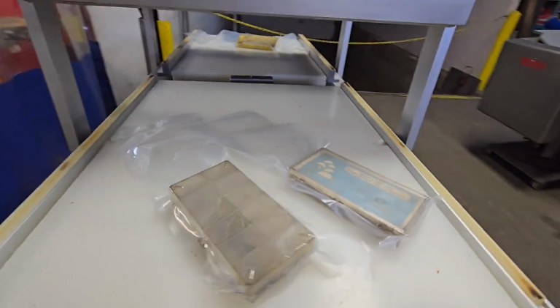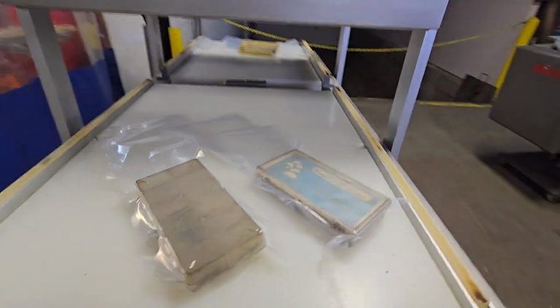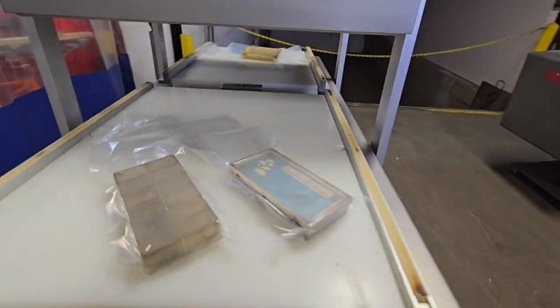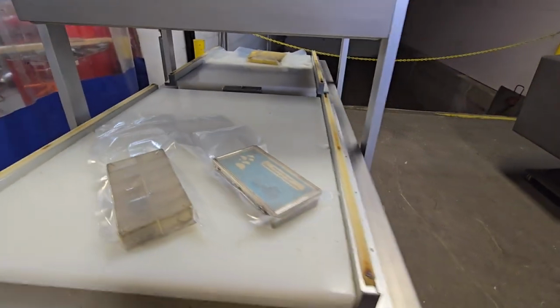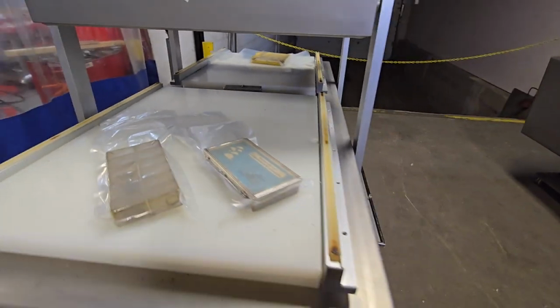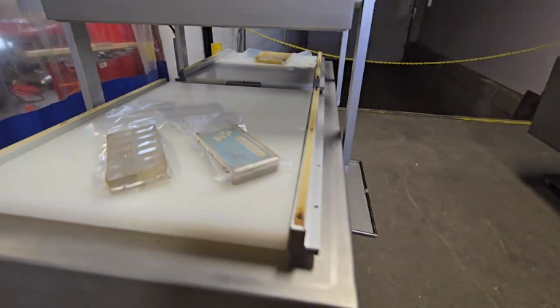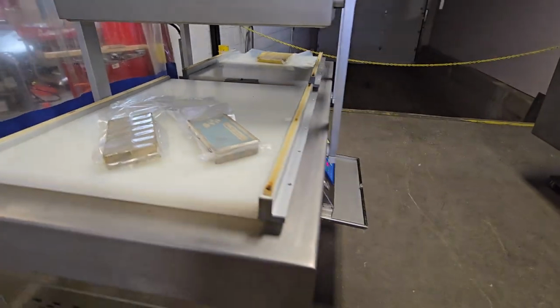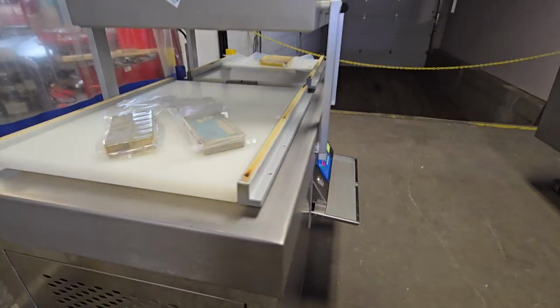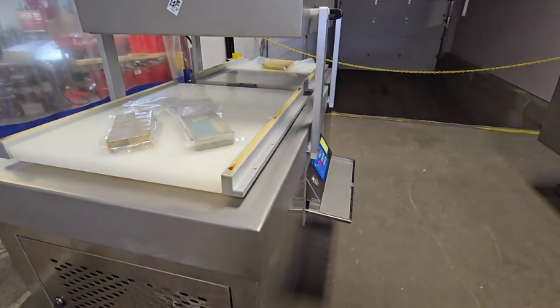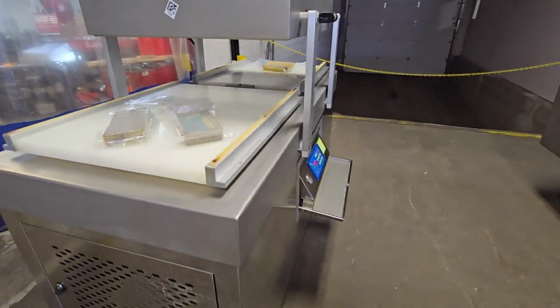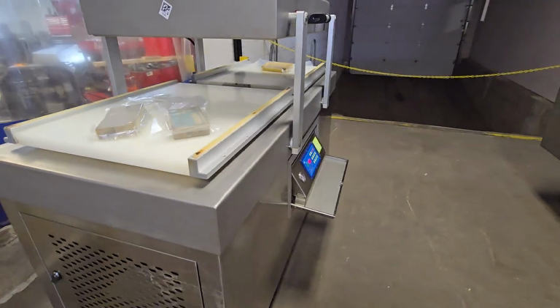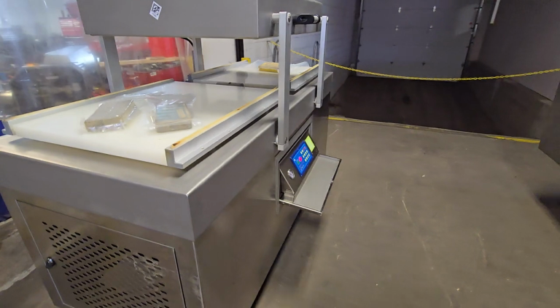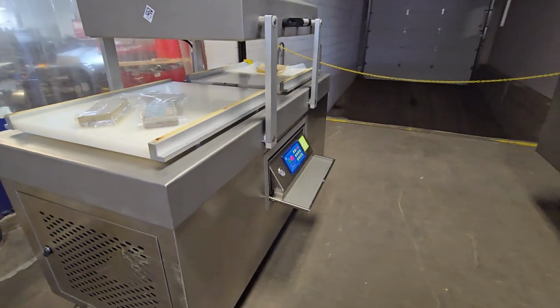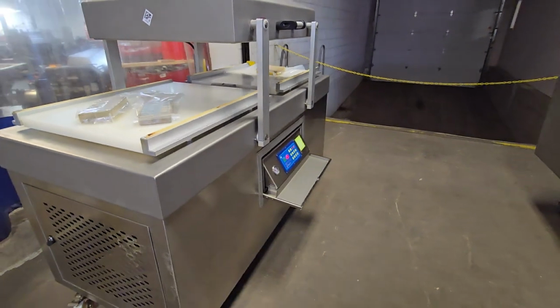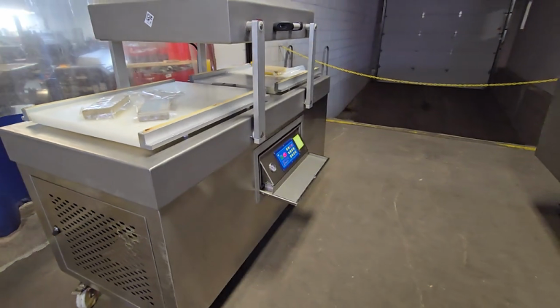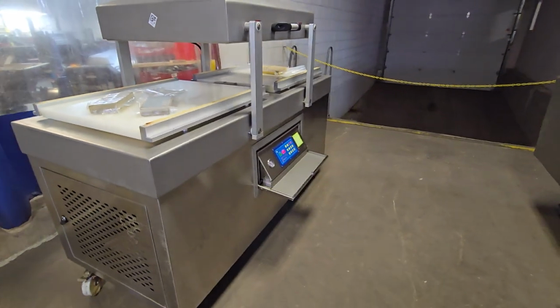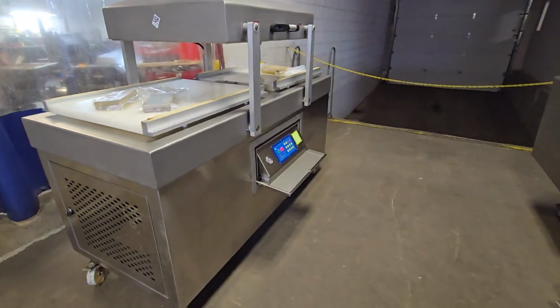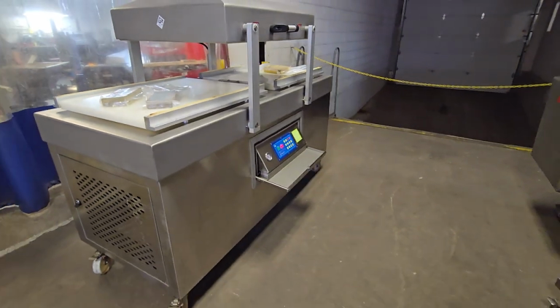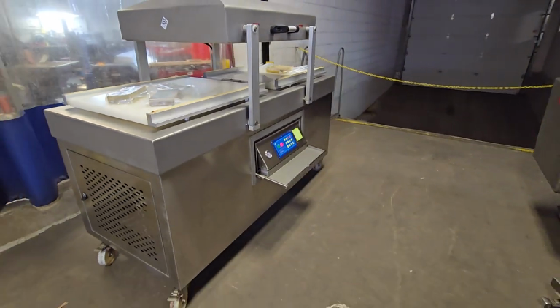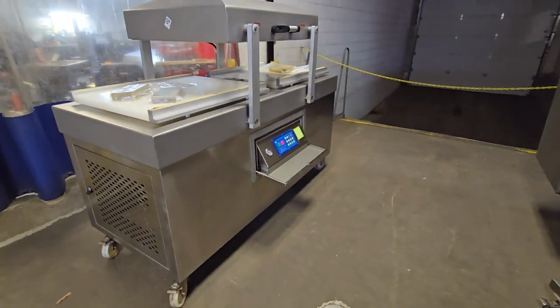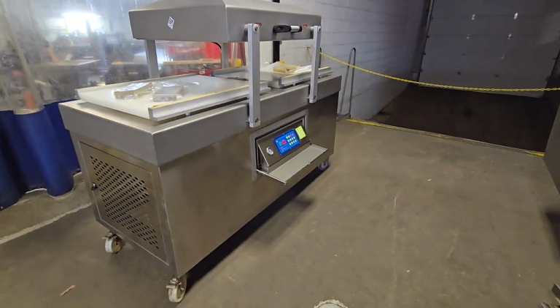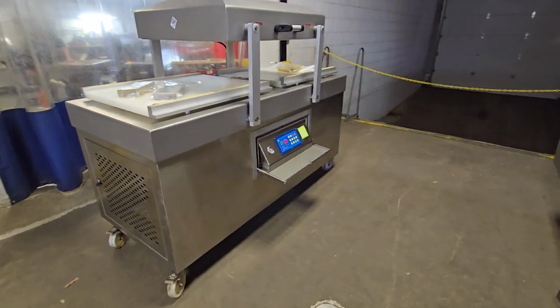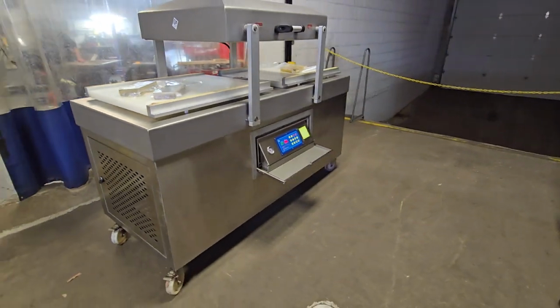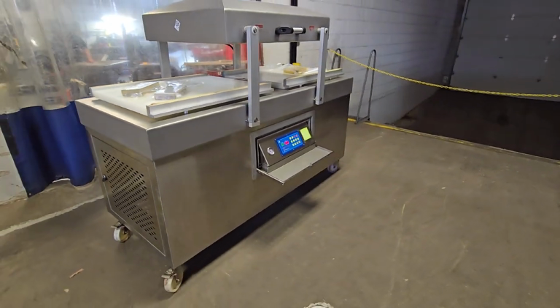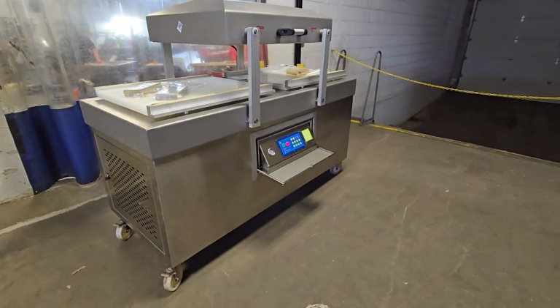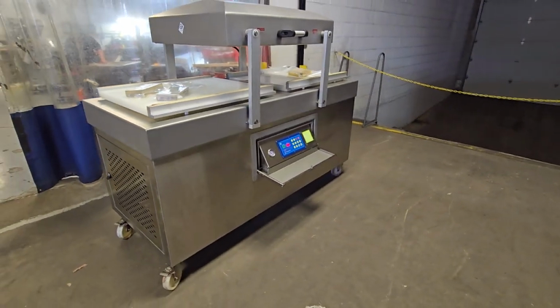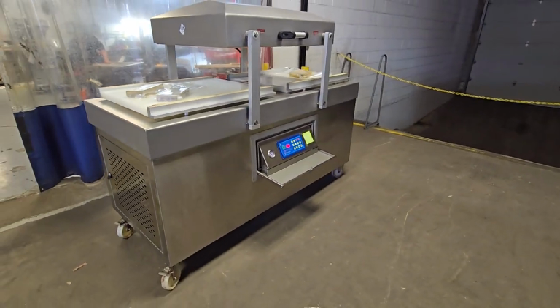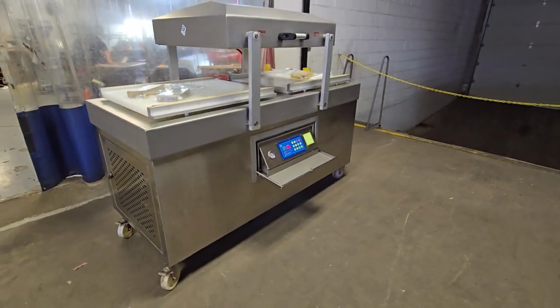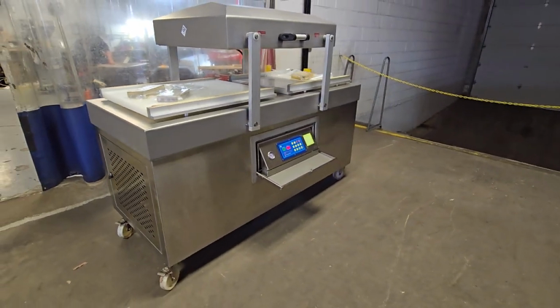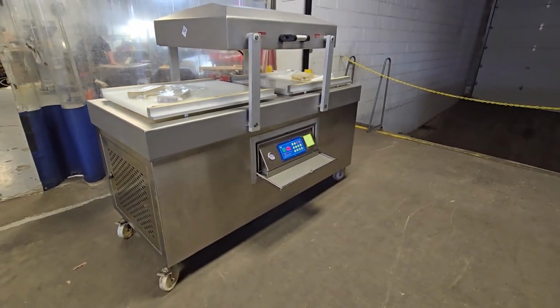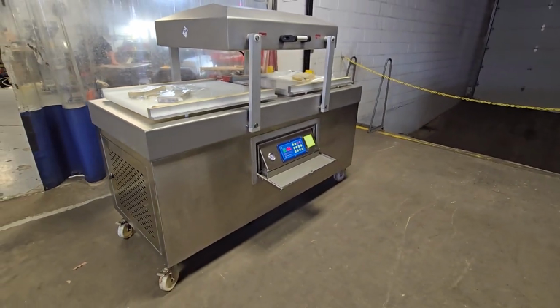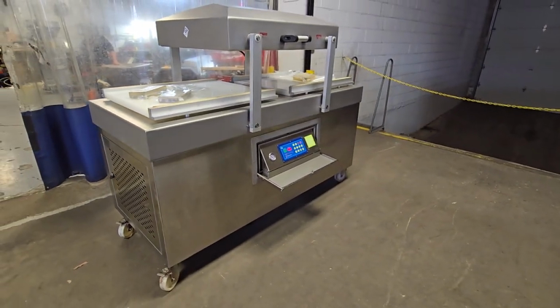Once again, this is a Promax DC-800 chamber machine from M&M Equipment.